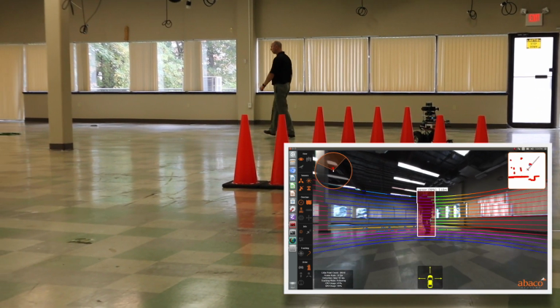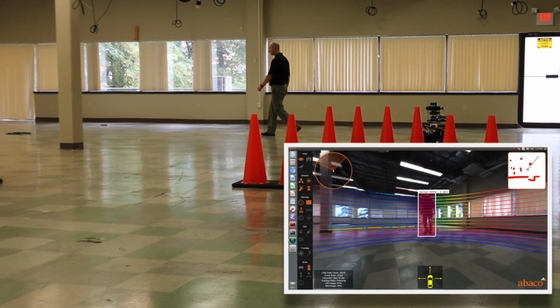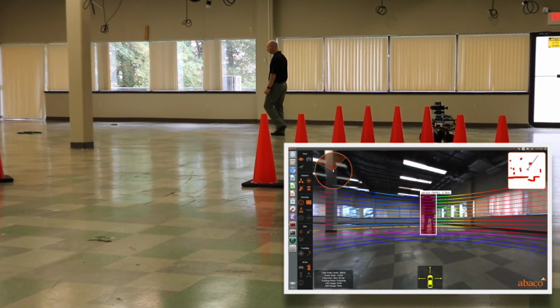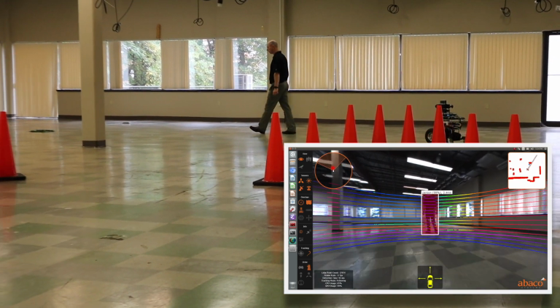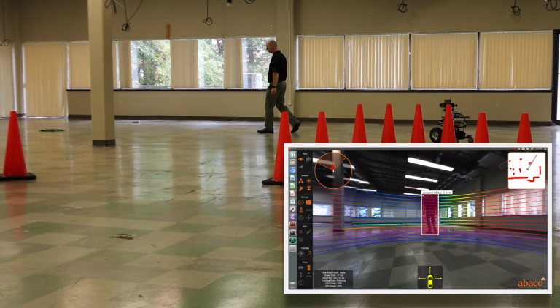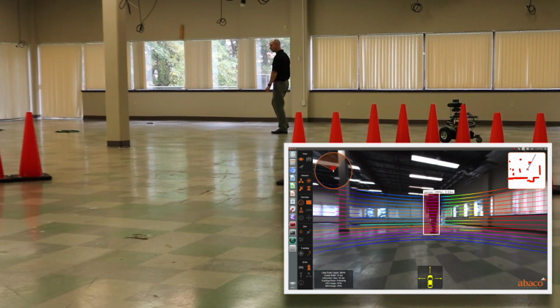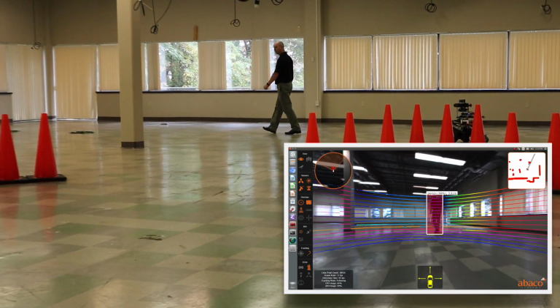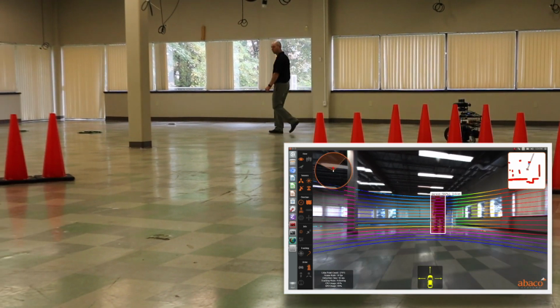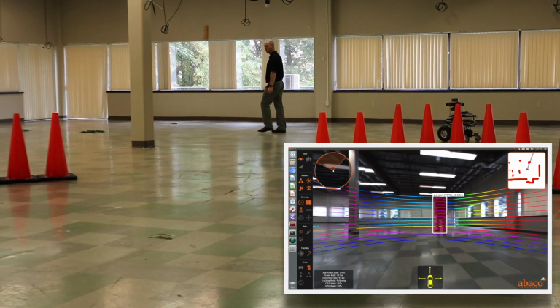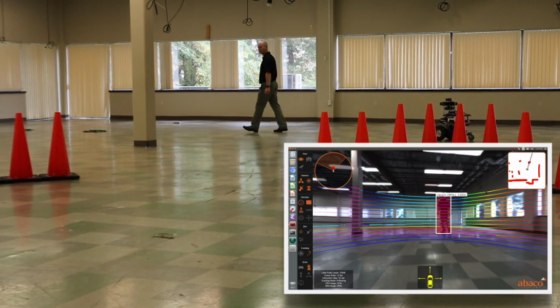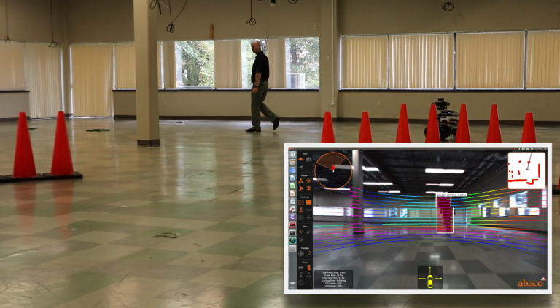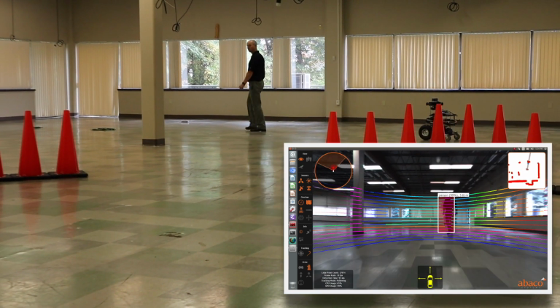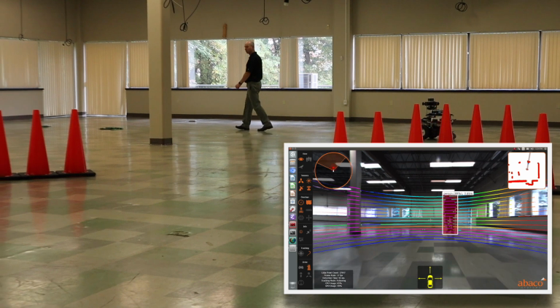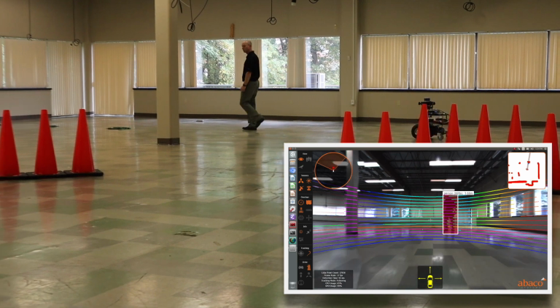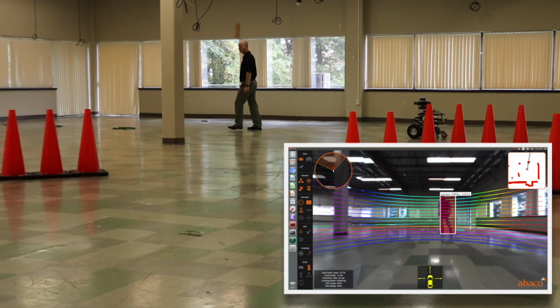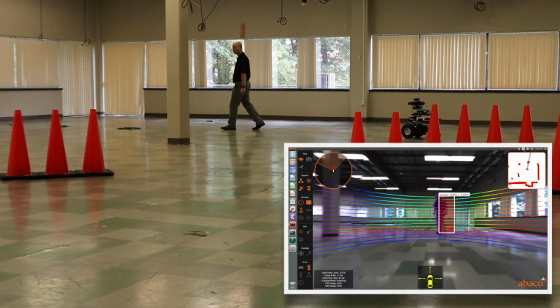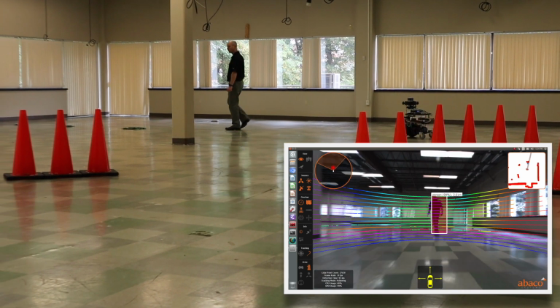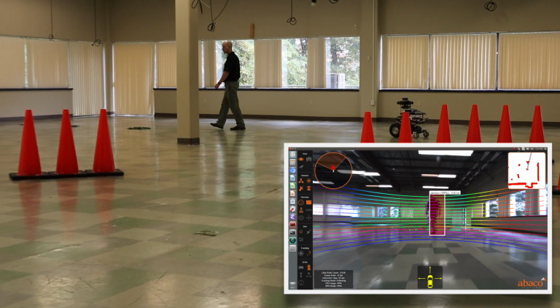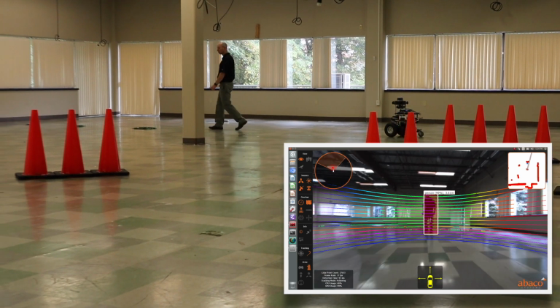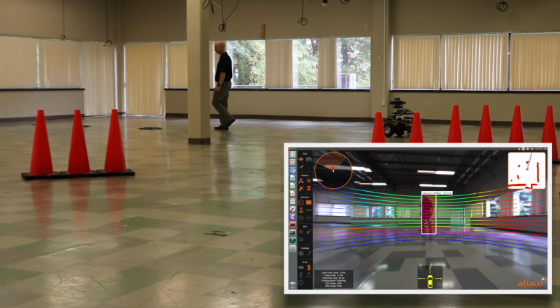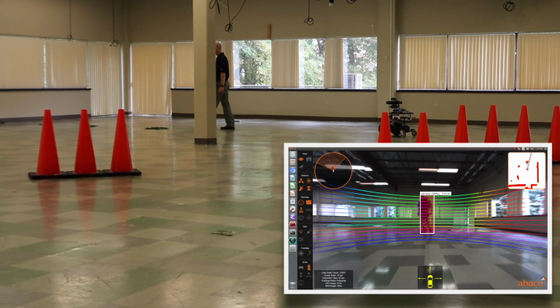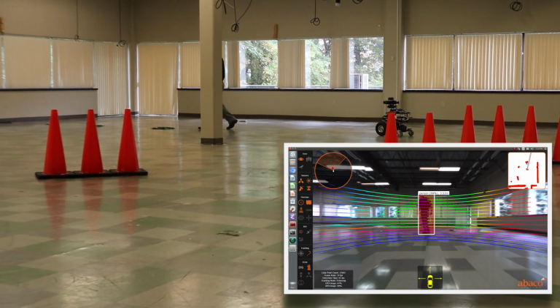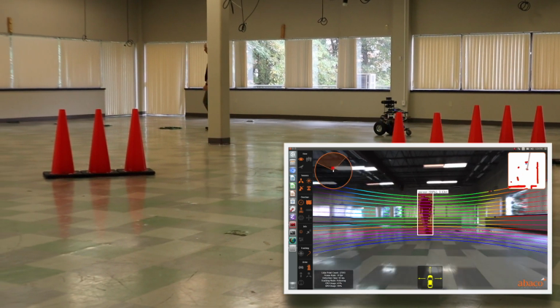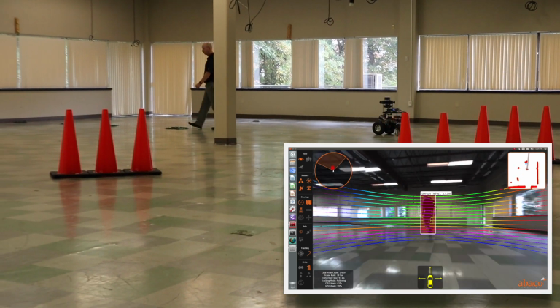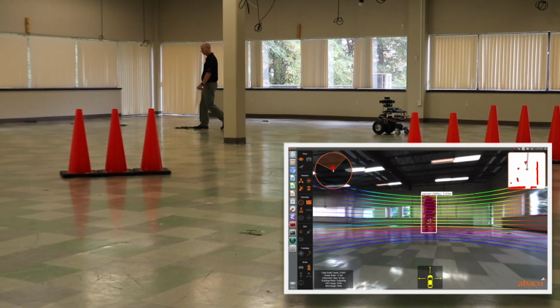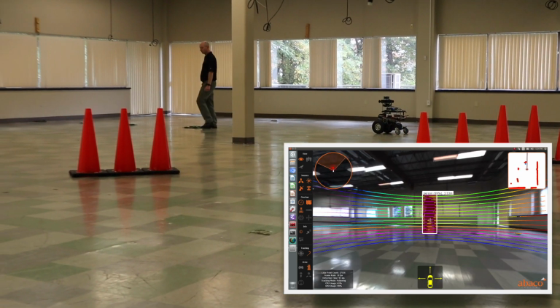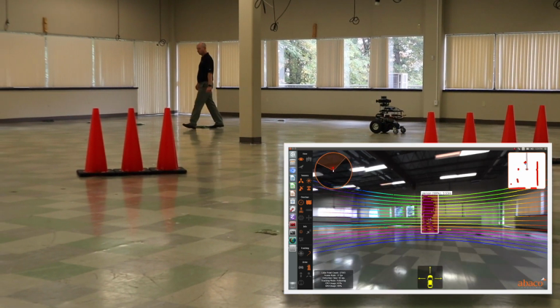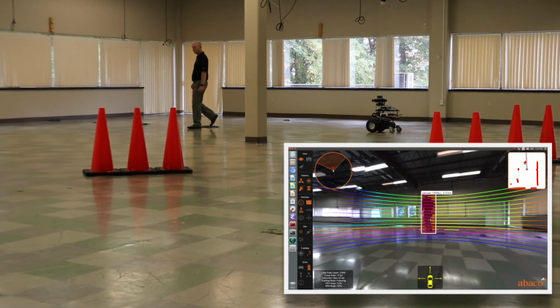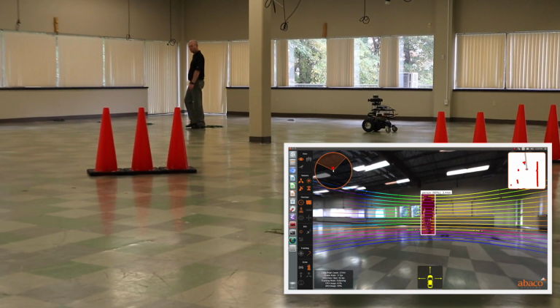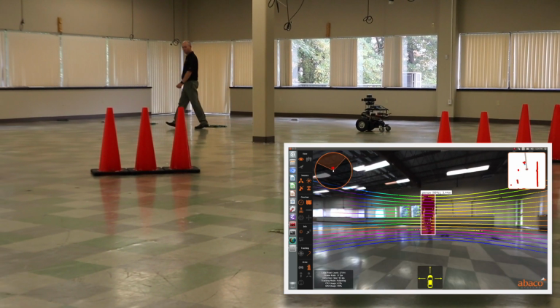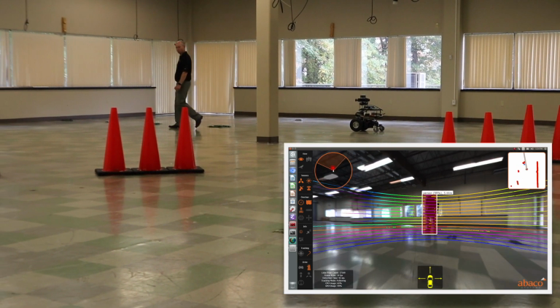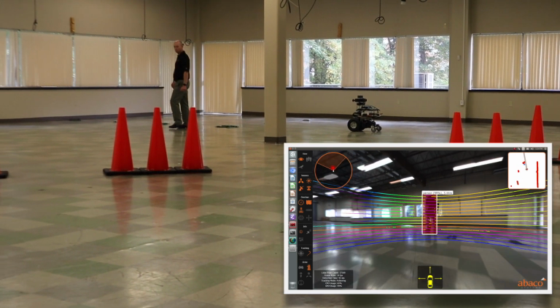As it drives, Colin is identifying obstacles and path planning to avoid them, whilst continuing to follow.